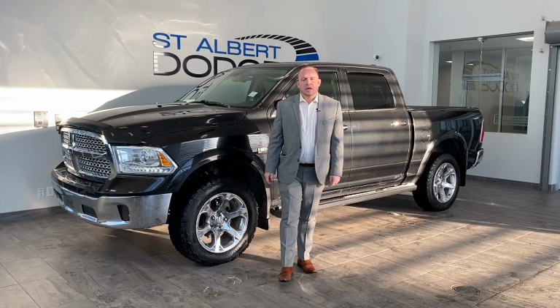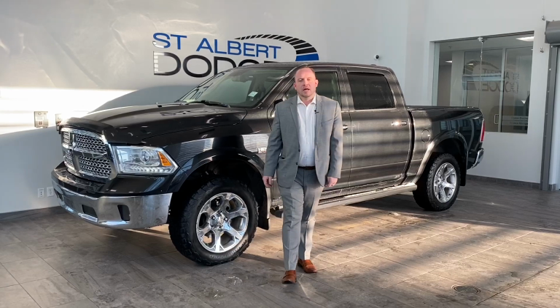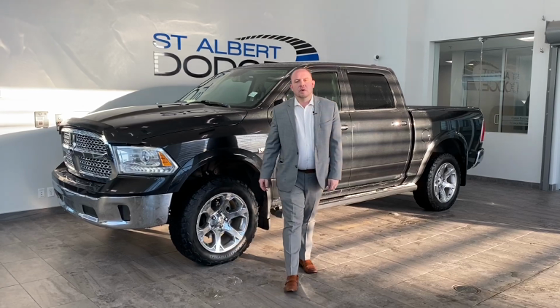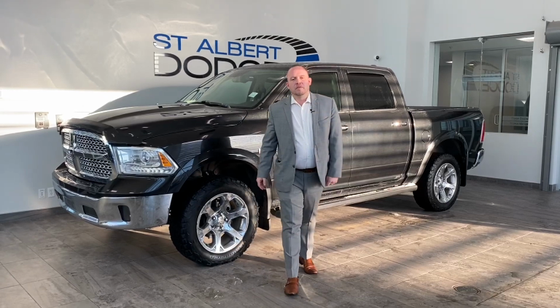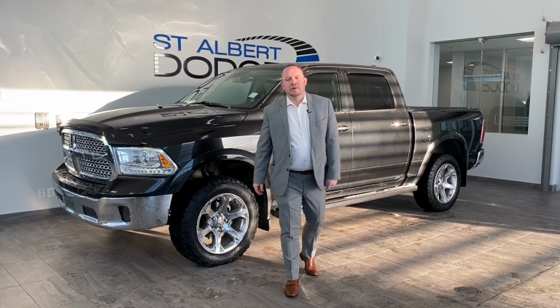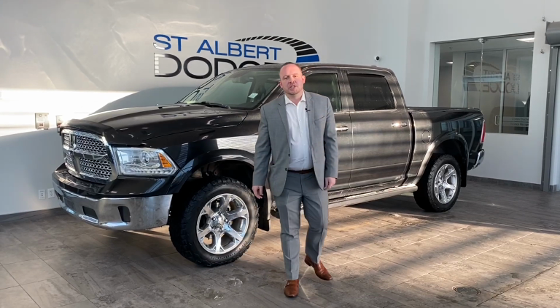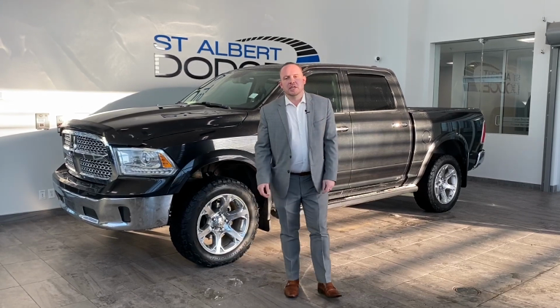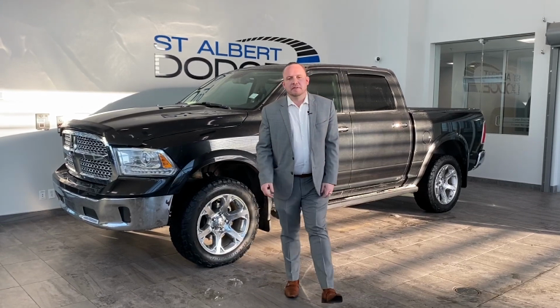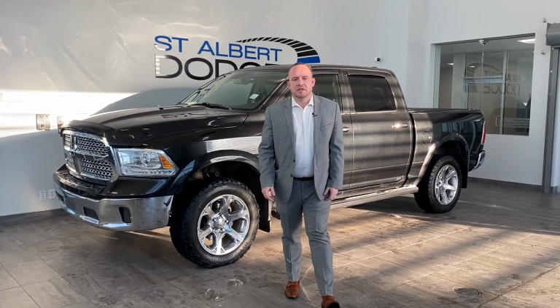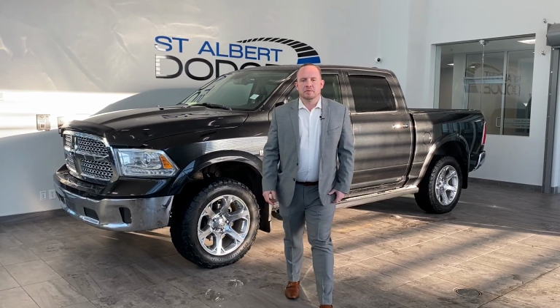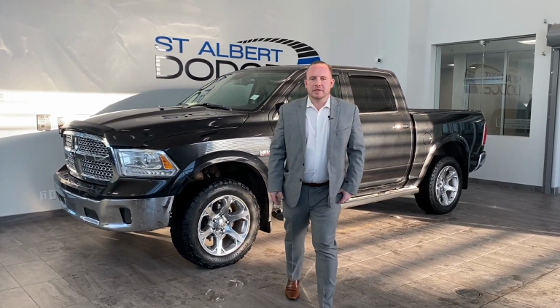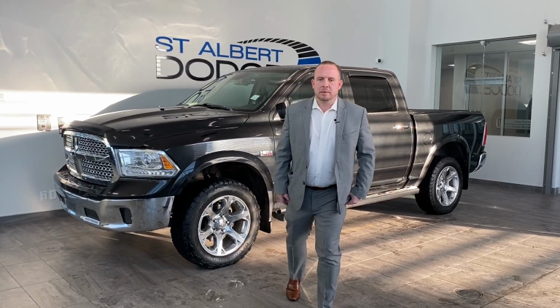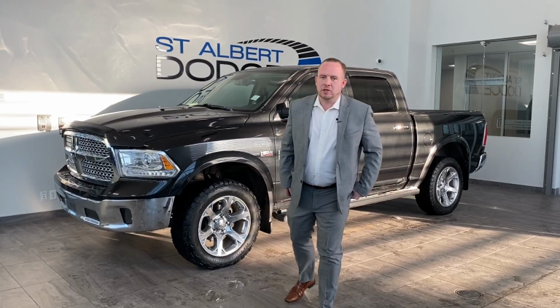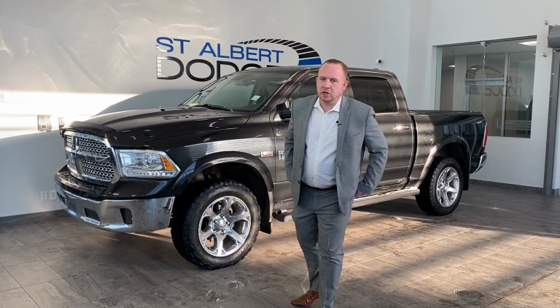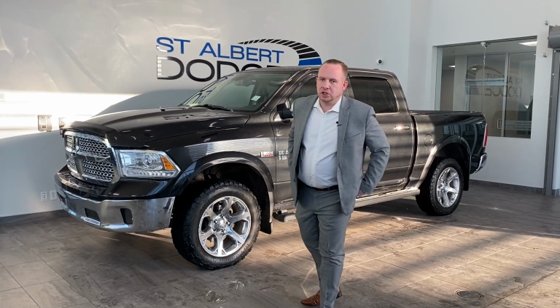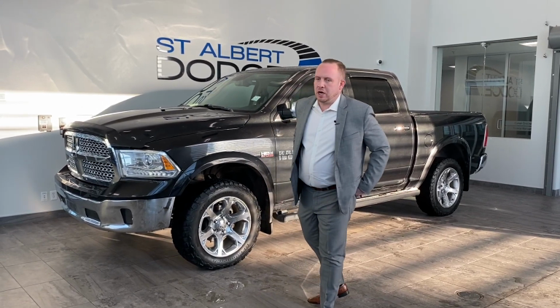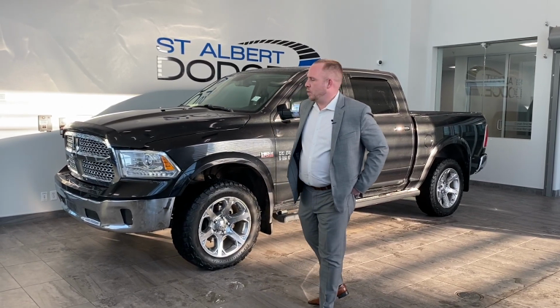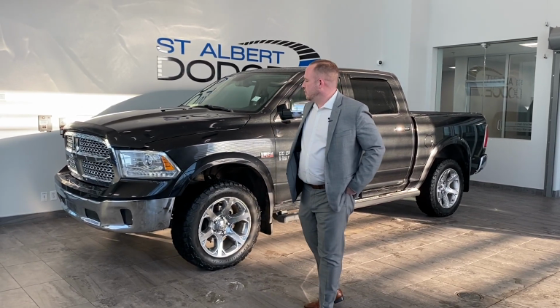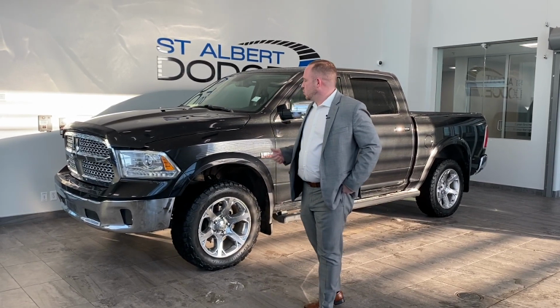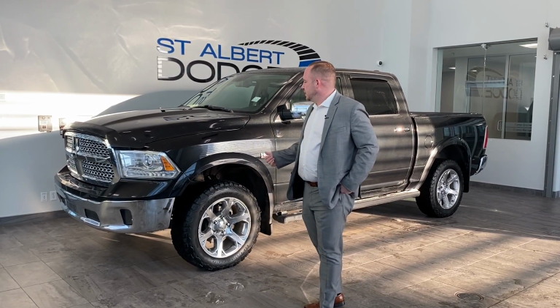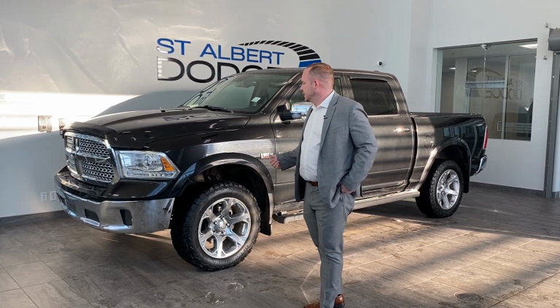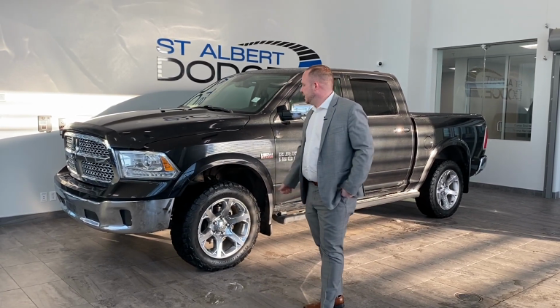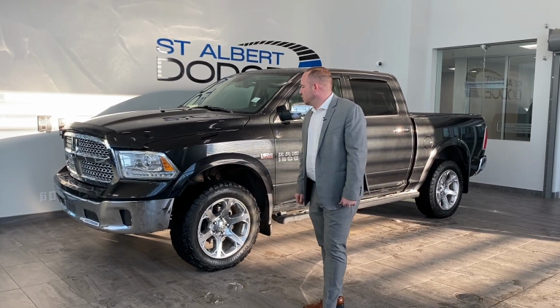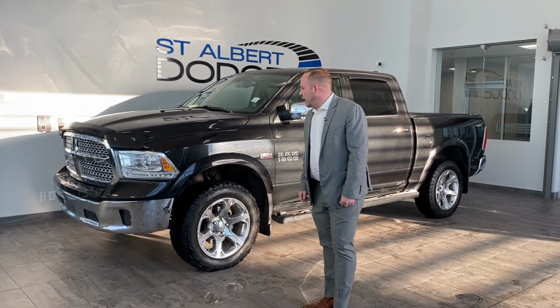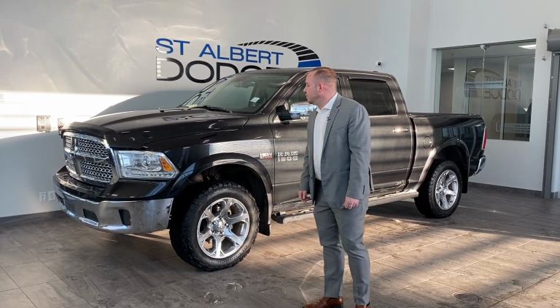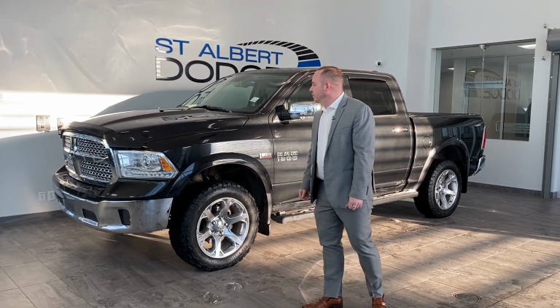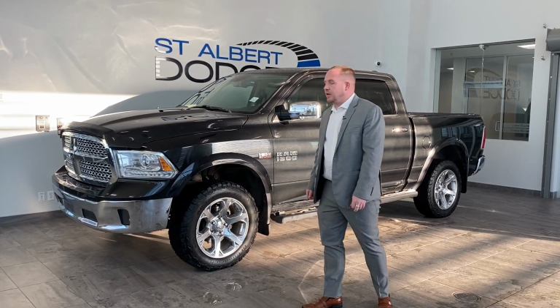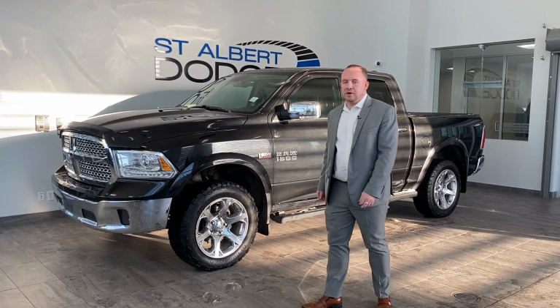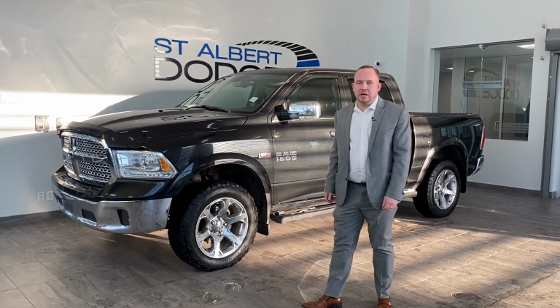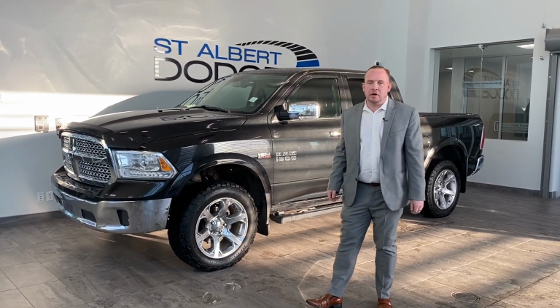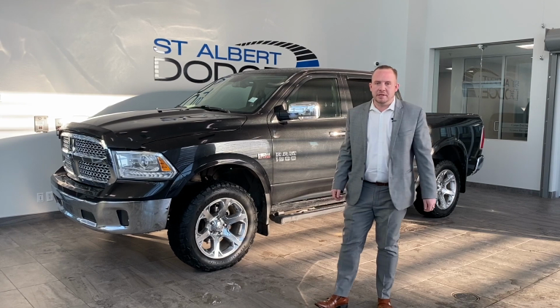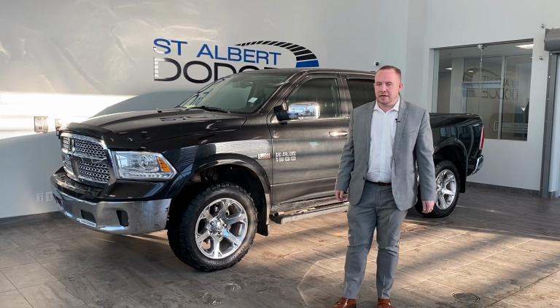Hello everybody, Chad Davis here from St. Albert Dodge. We have a 2016 Ram 1500 Laramie today.